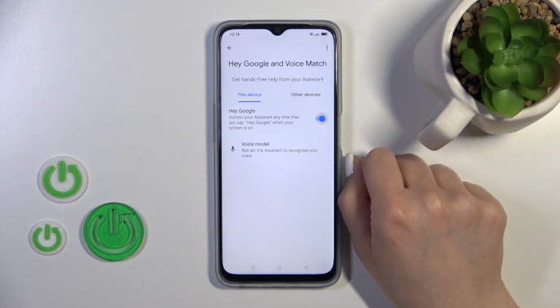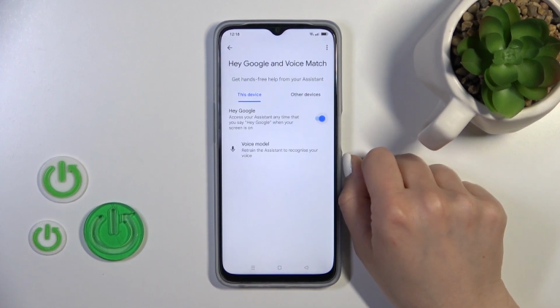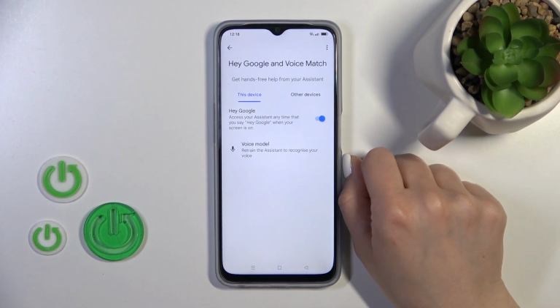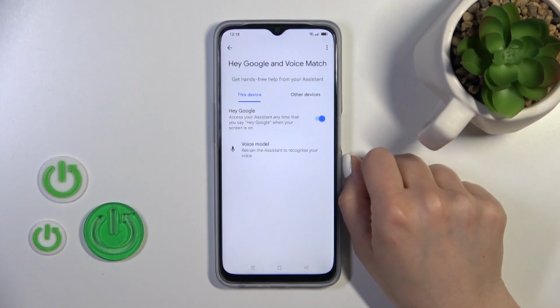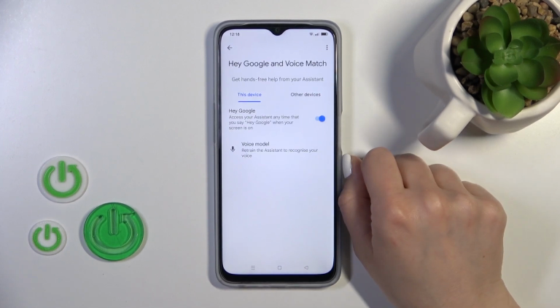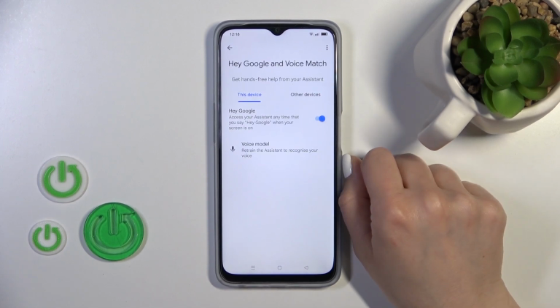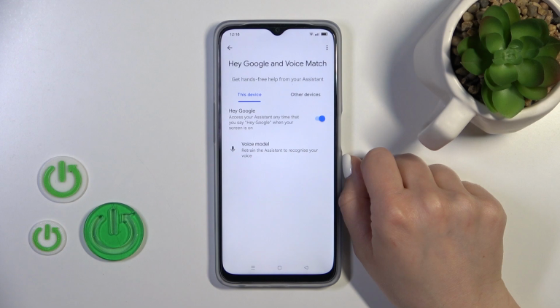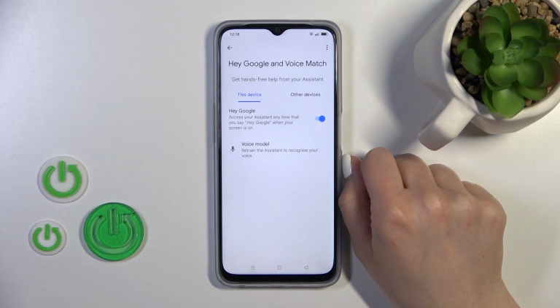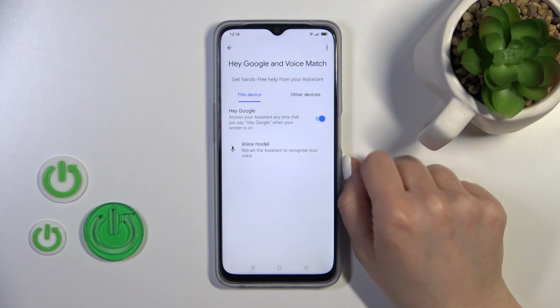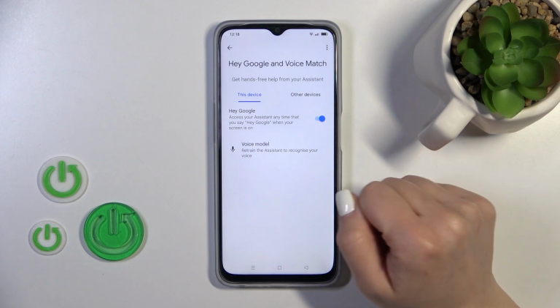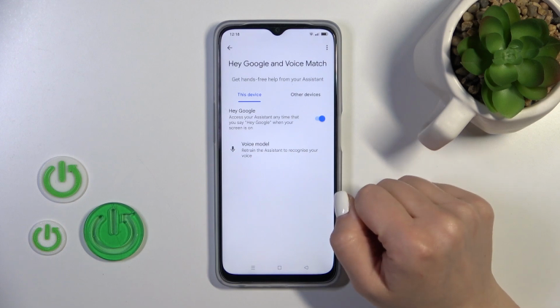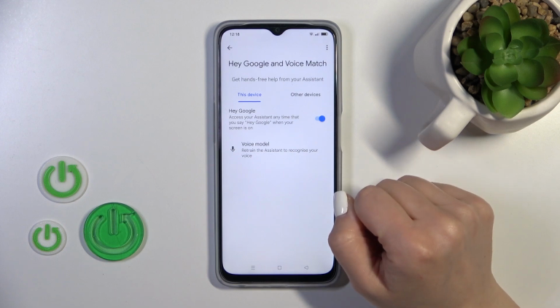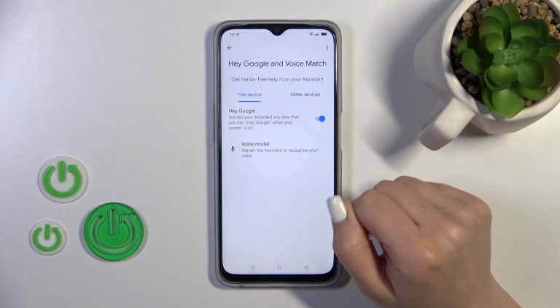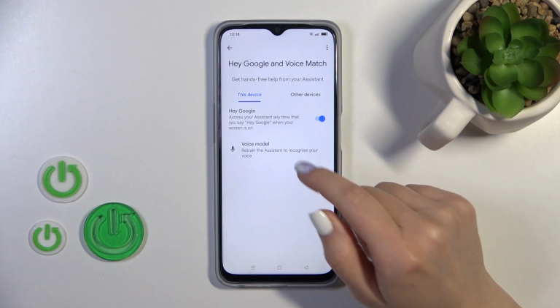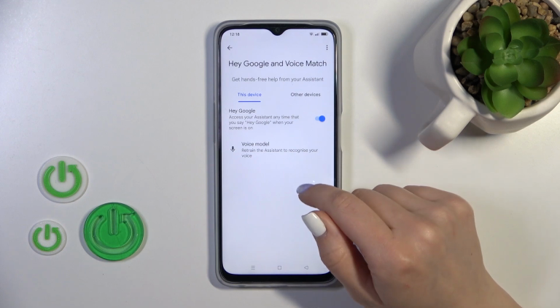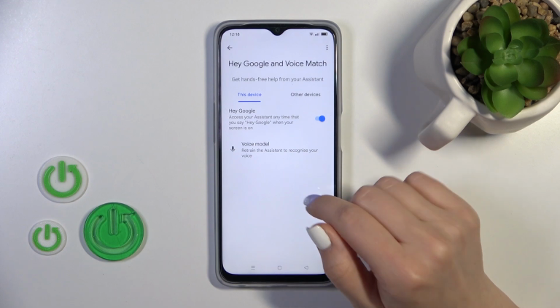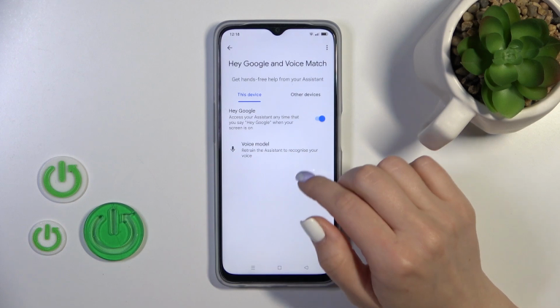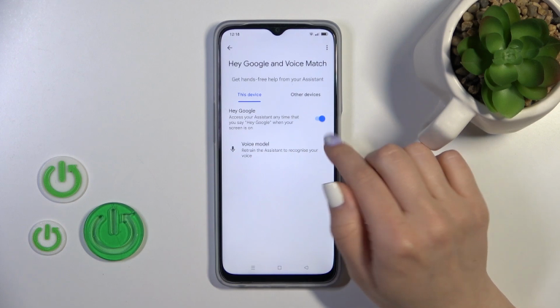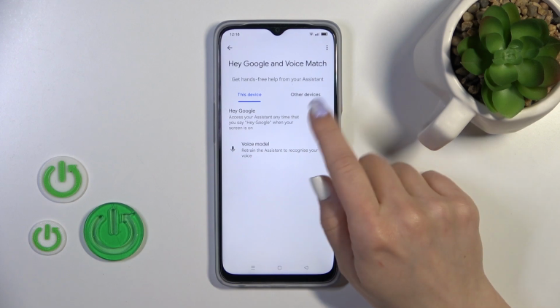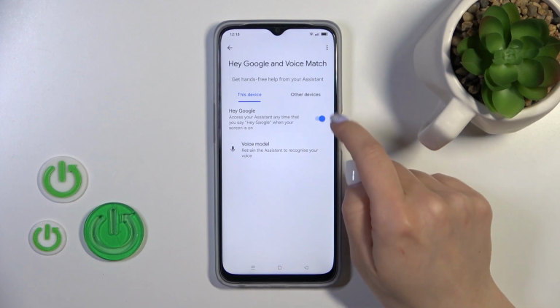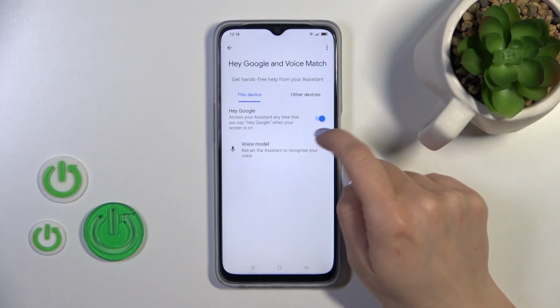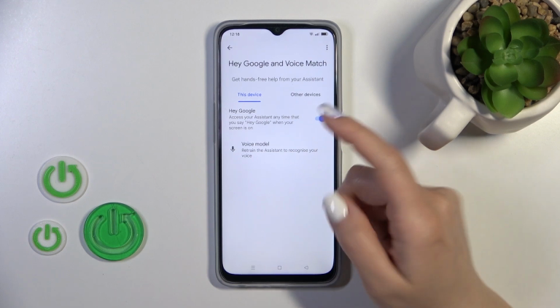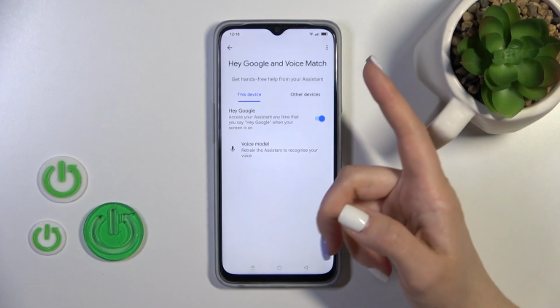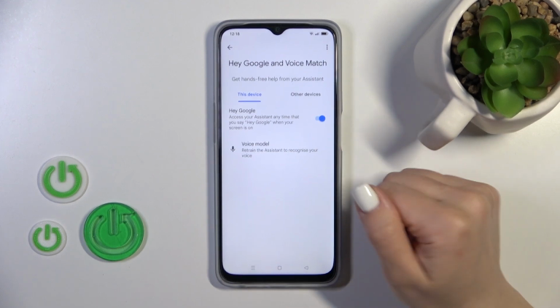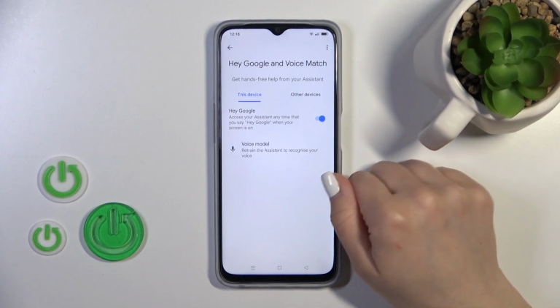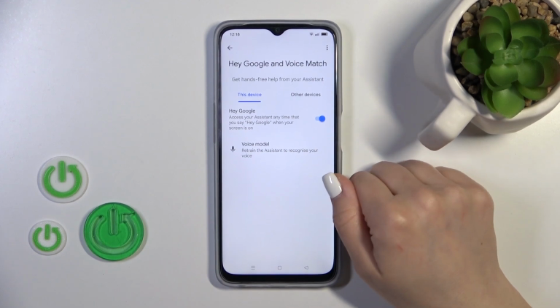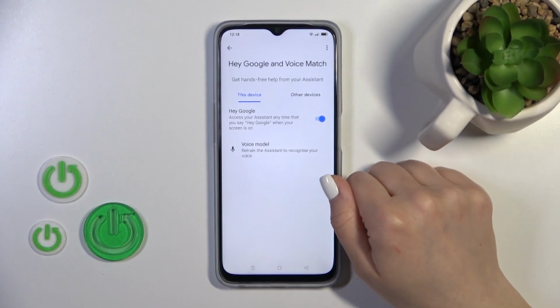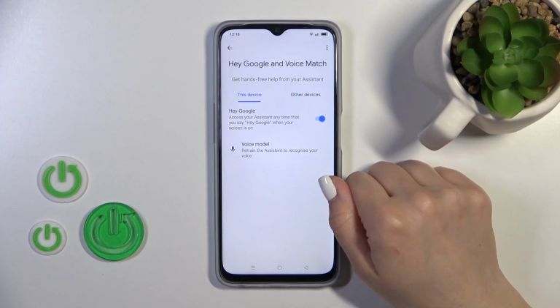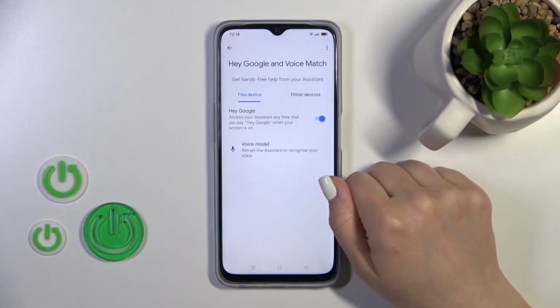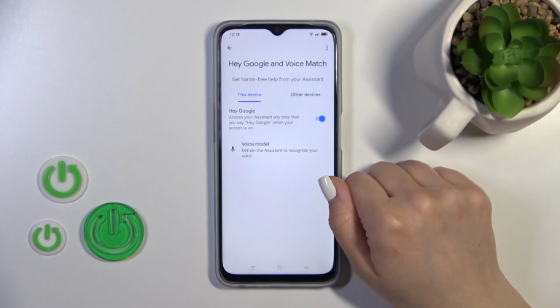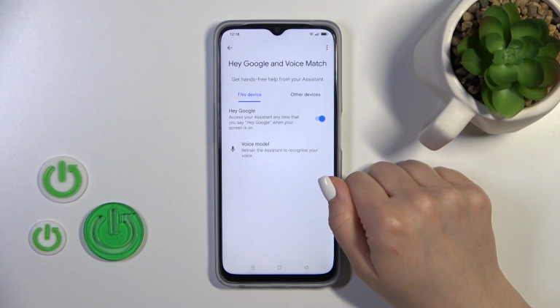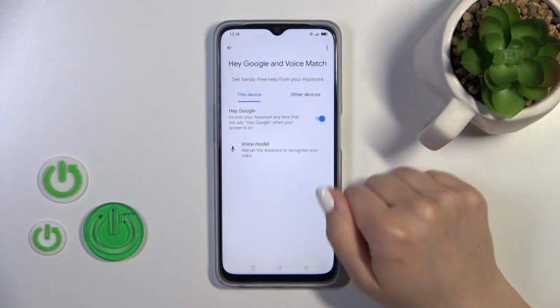Just click once on the switcher and after that we'll see that the Hey Google option is successfully activated.